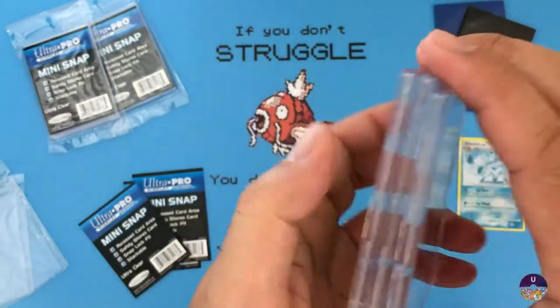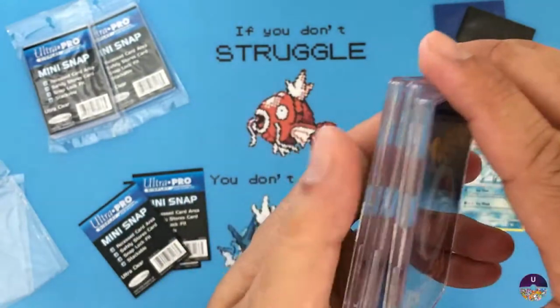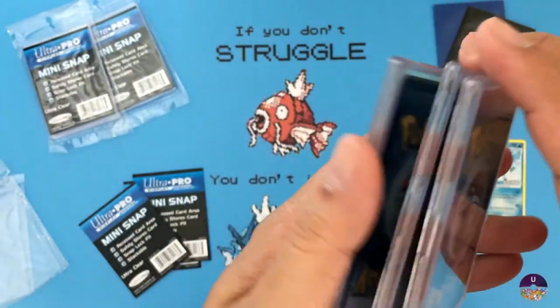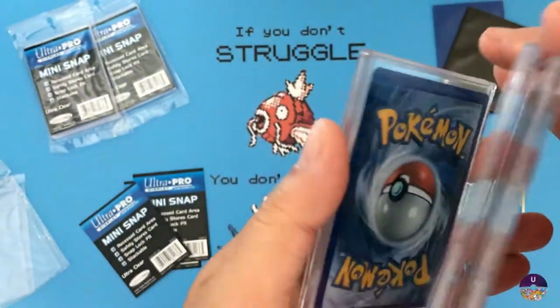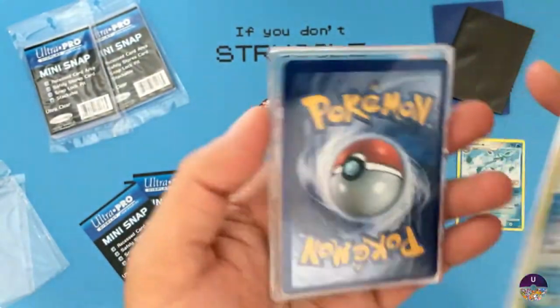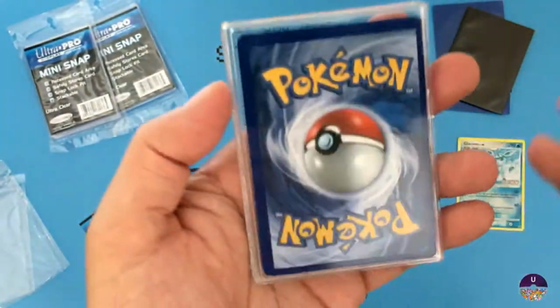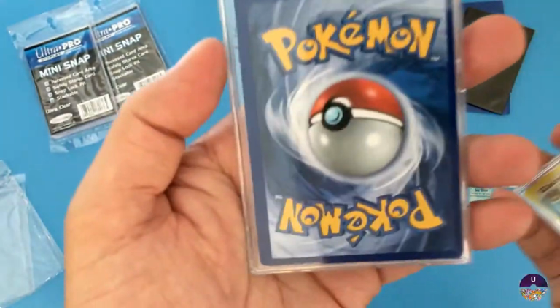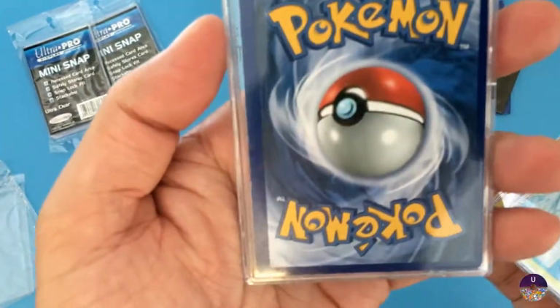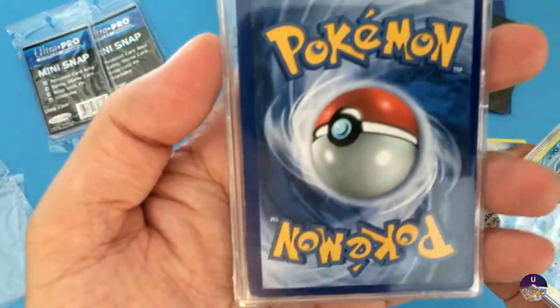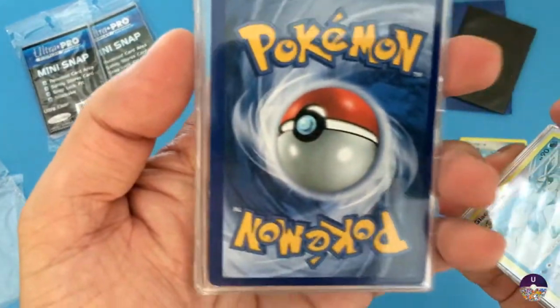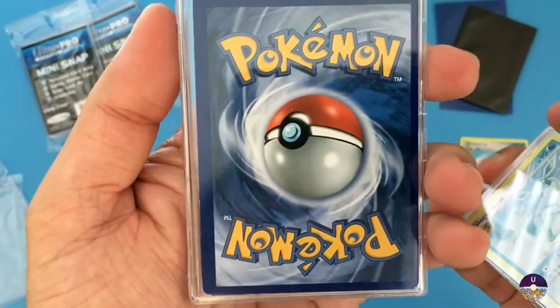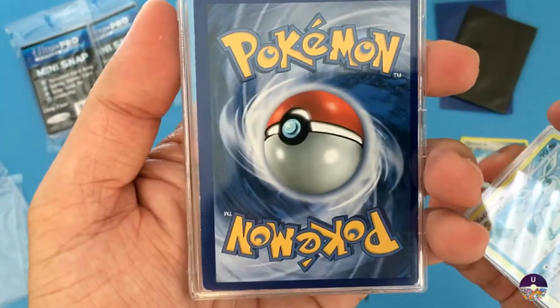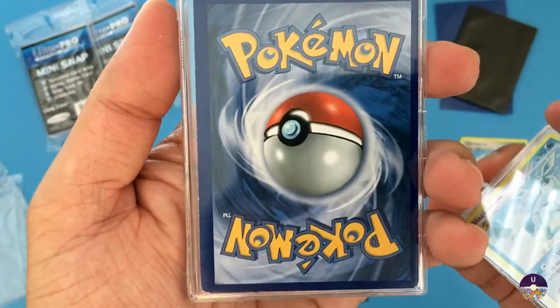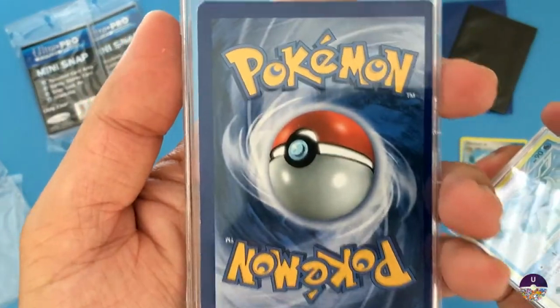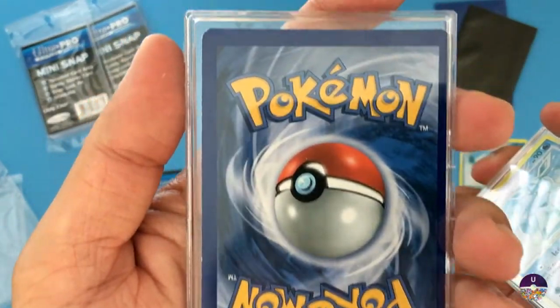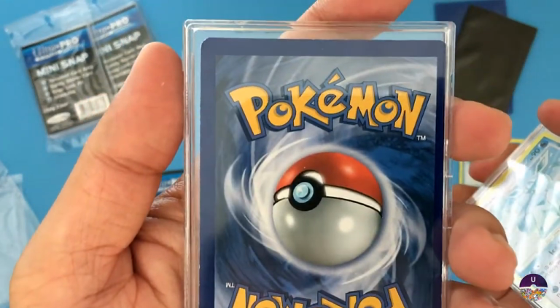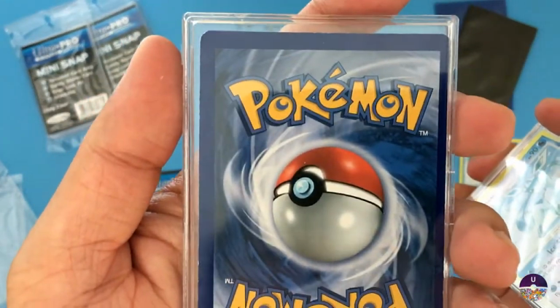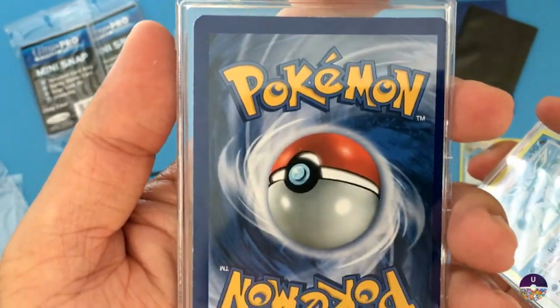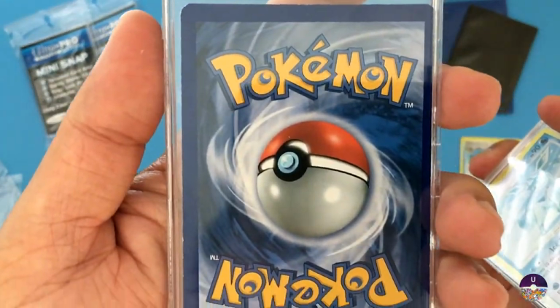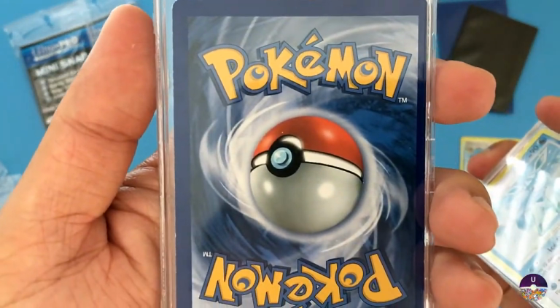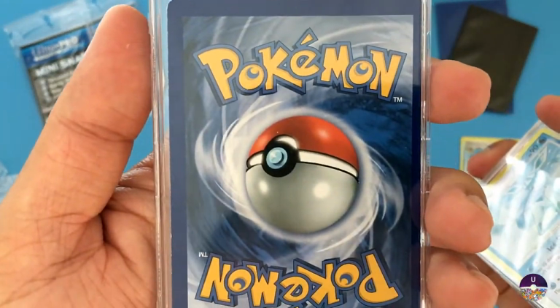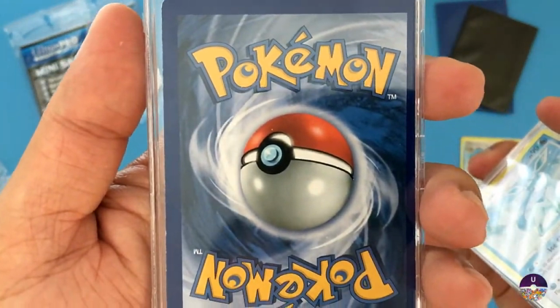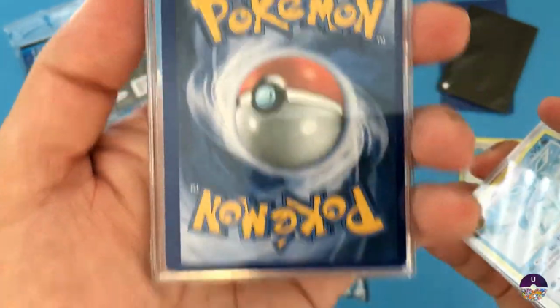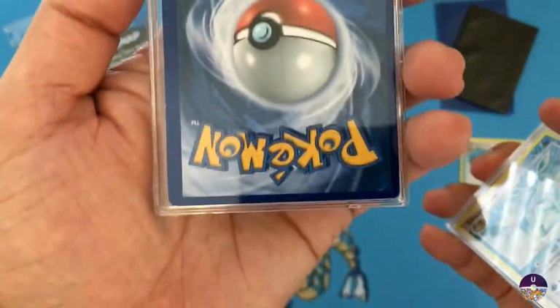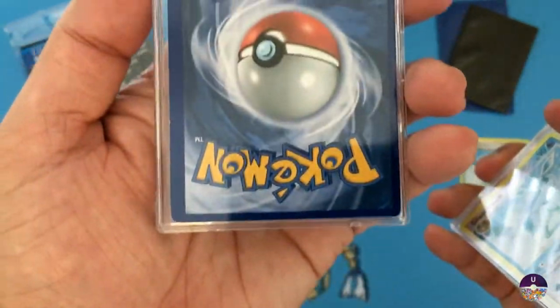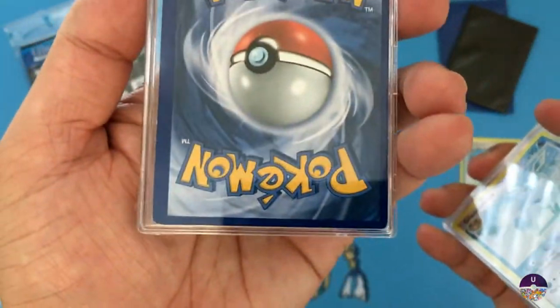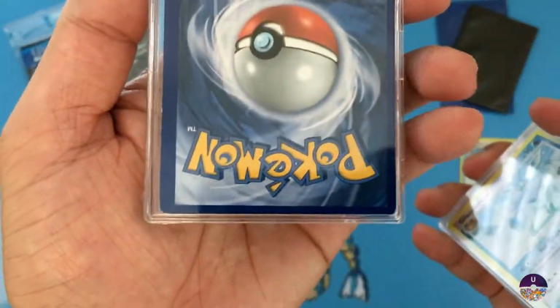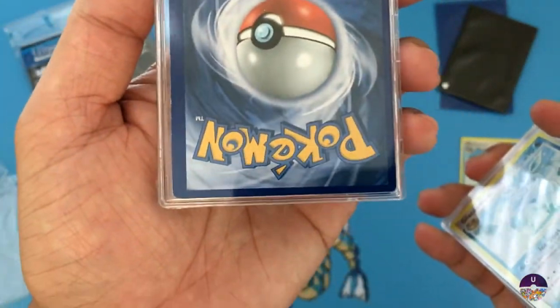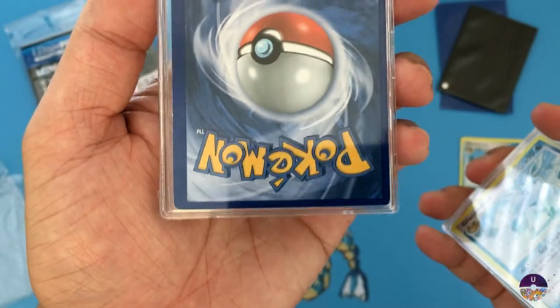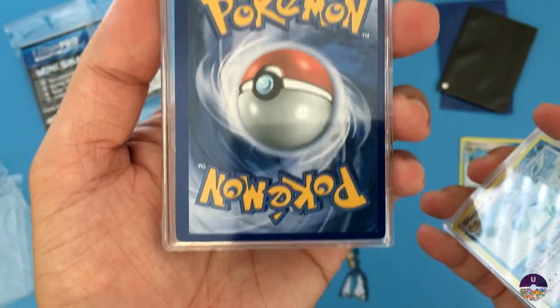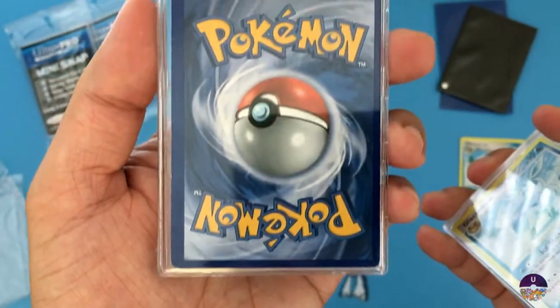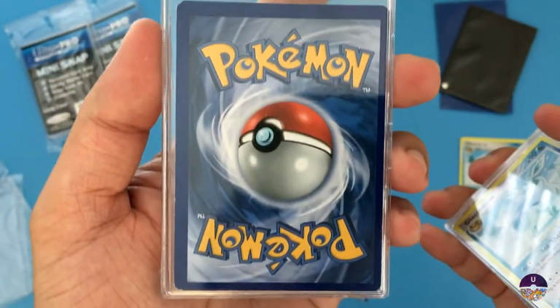I just realized that this card is unevenly cut.